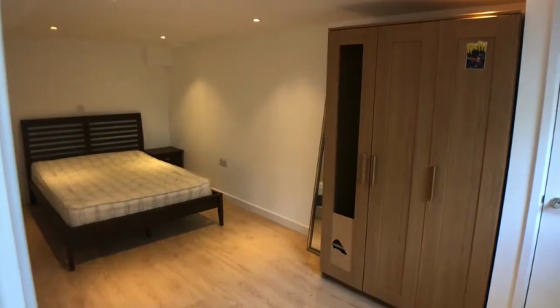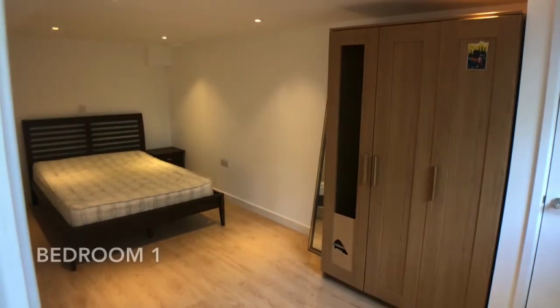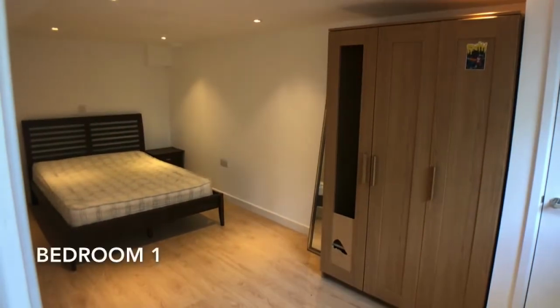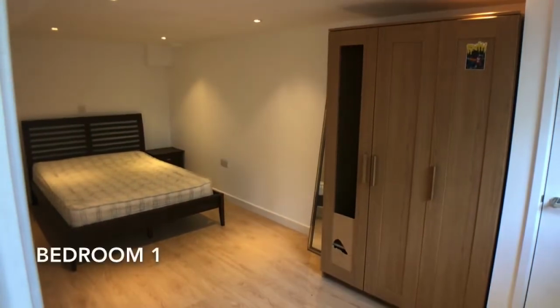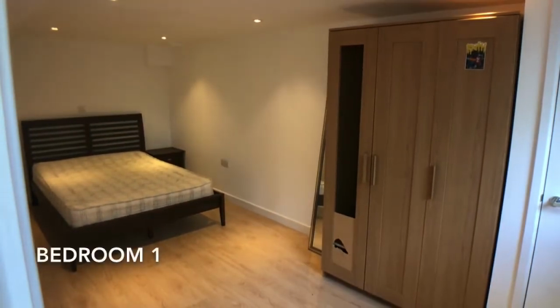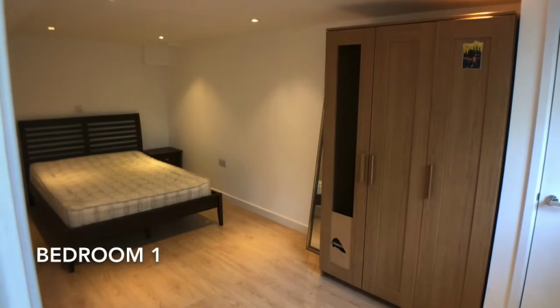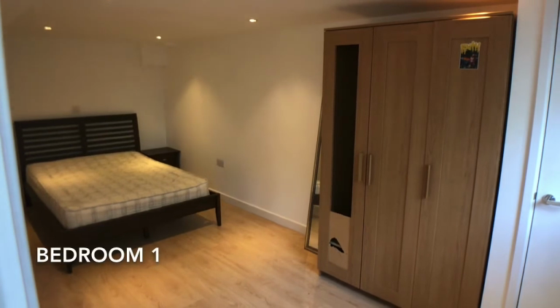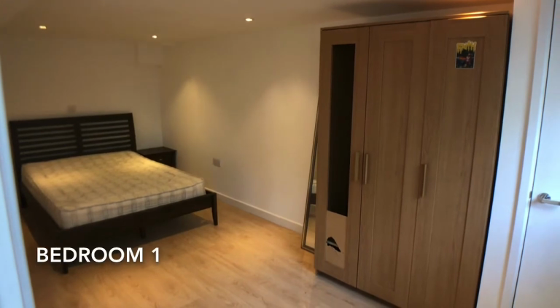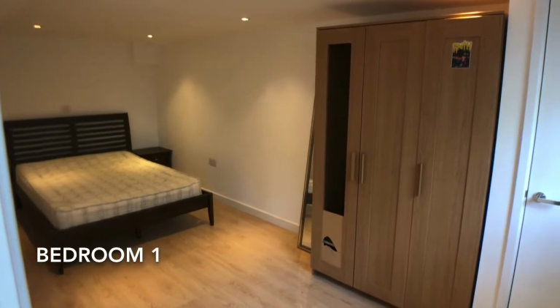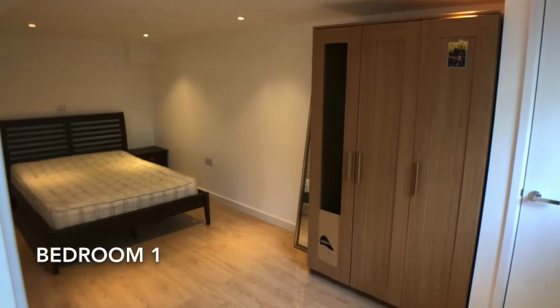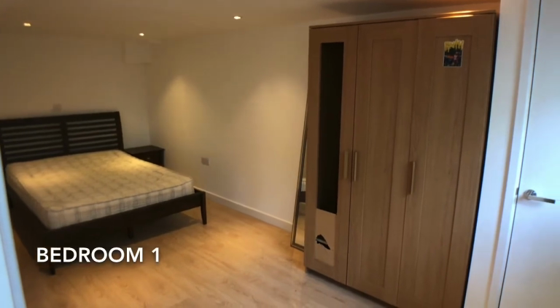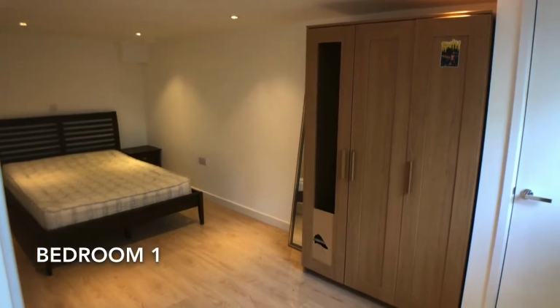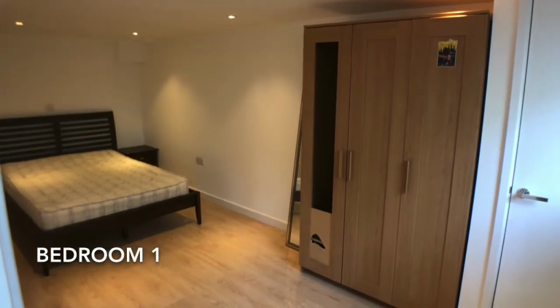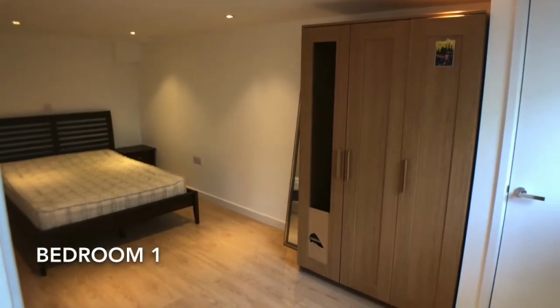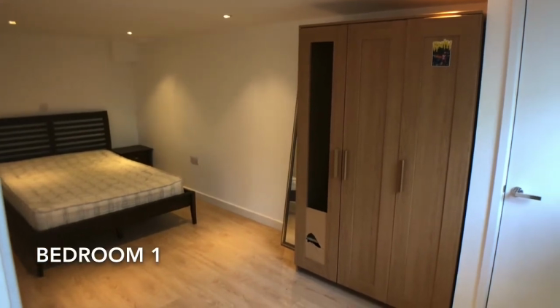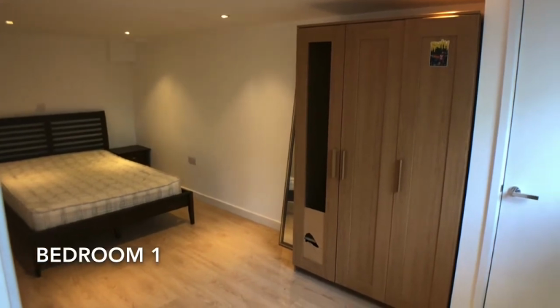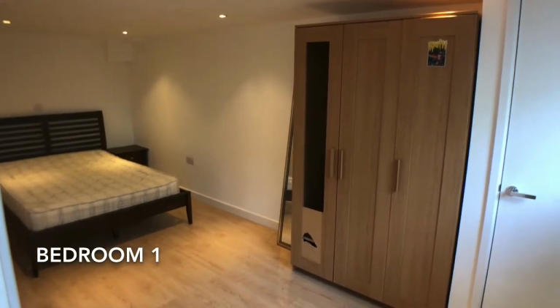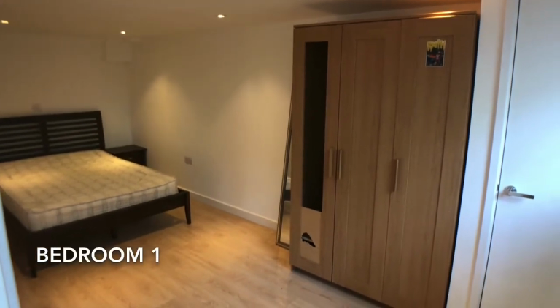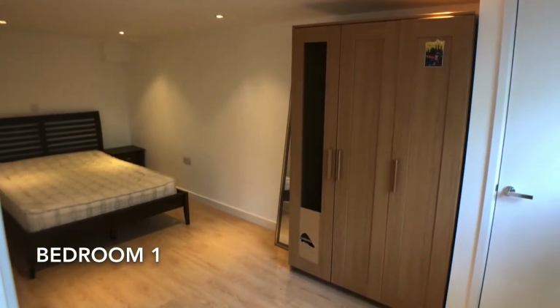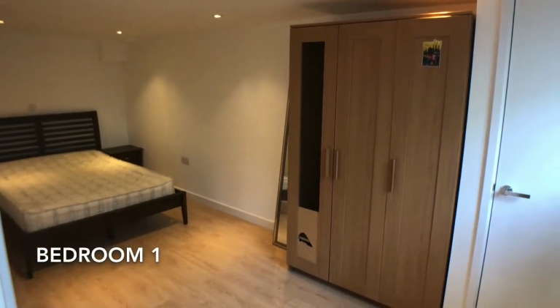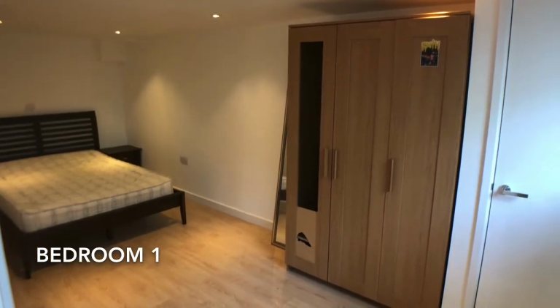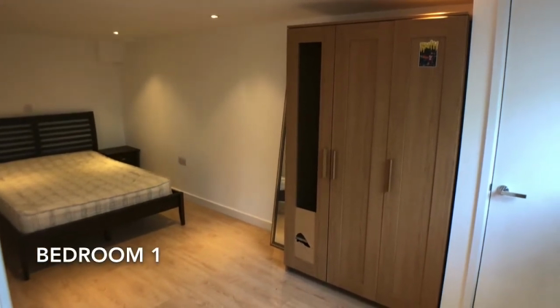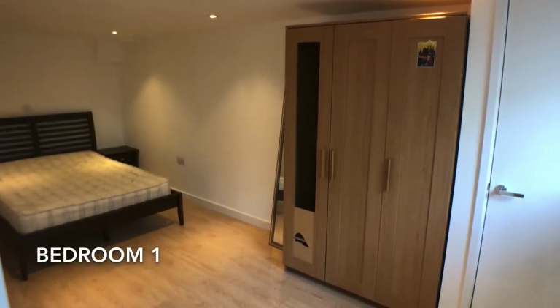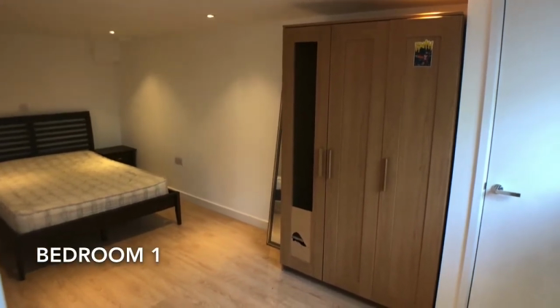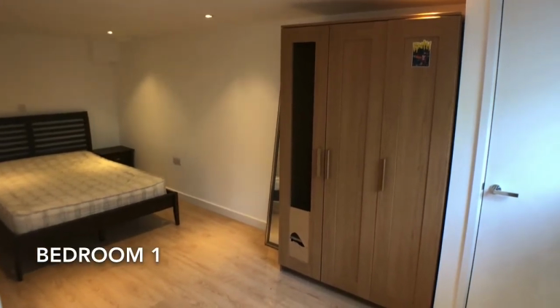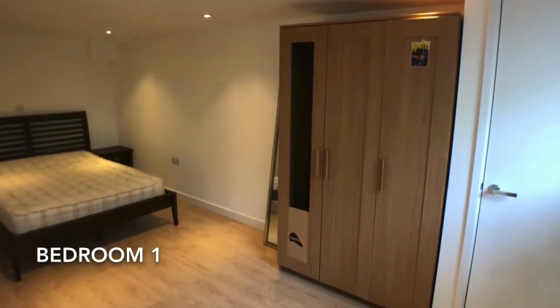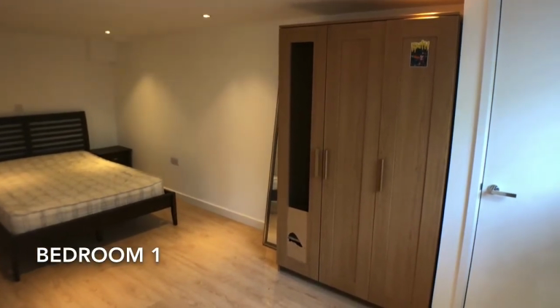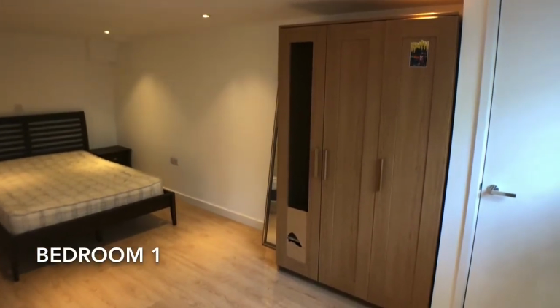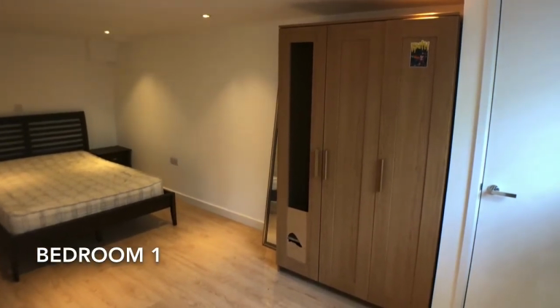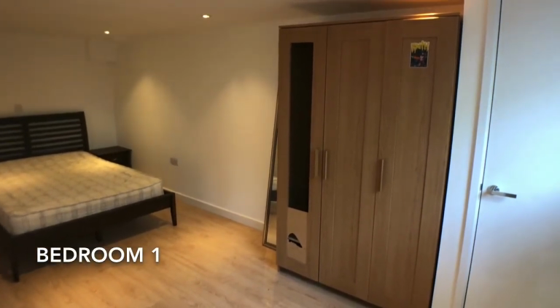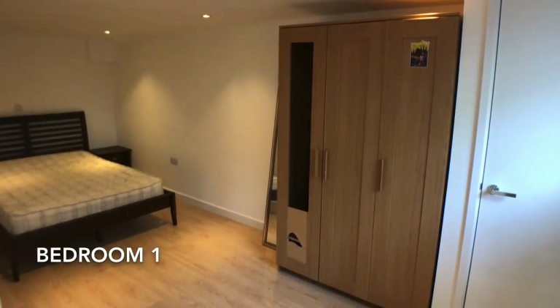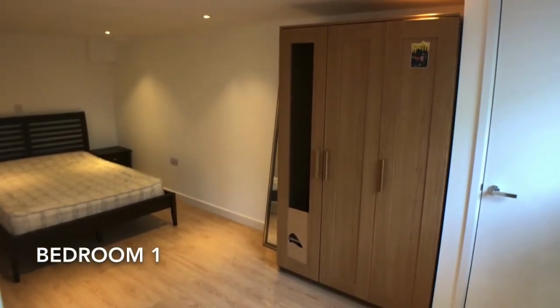Beyond the kitchen reception room is the first bedroom, which is a good-sized double with storage.